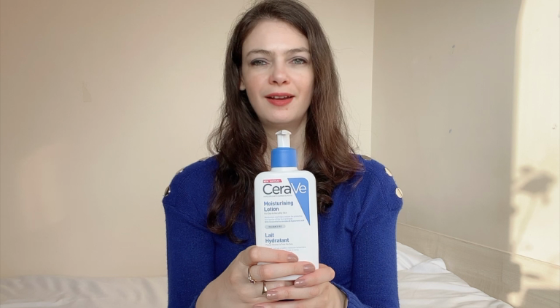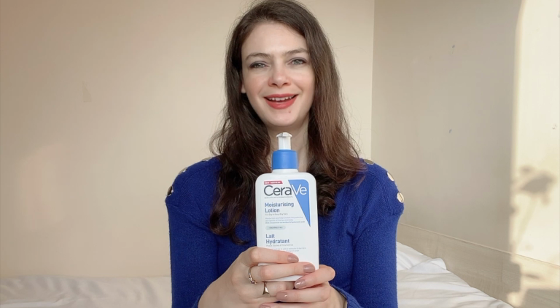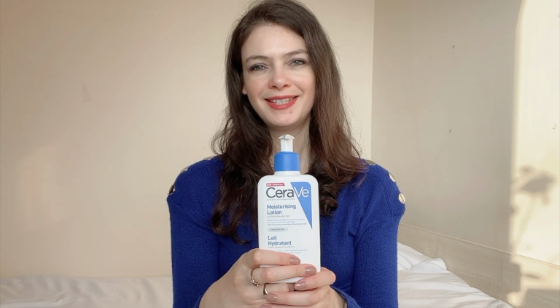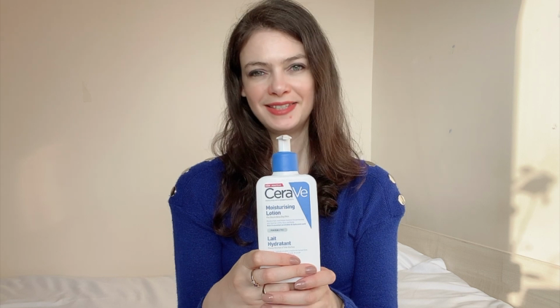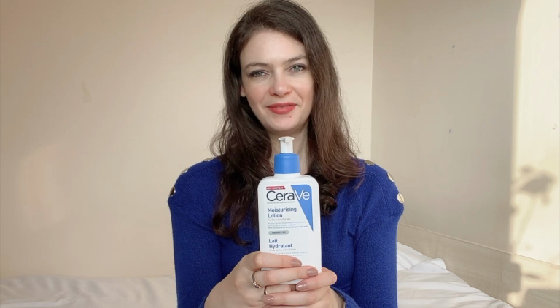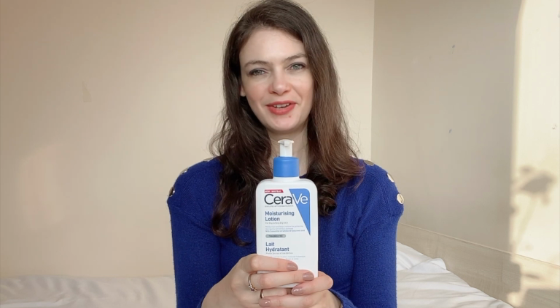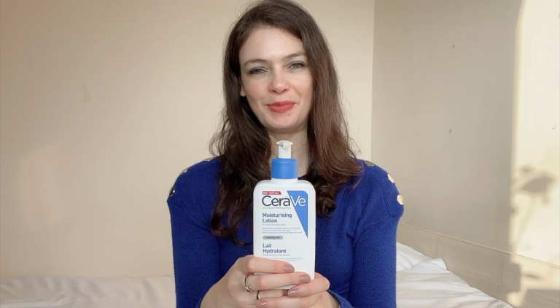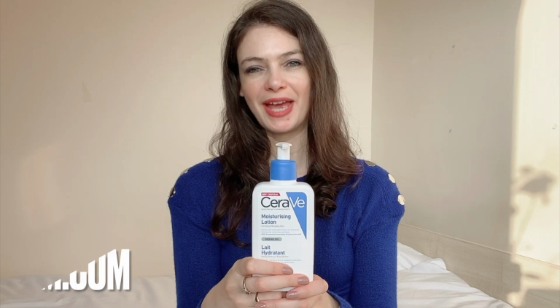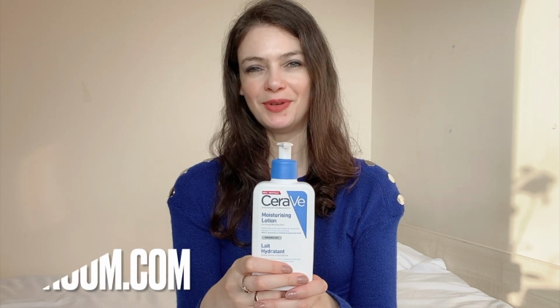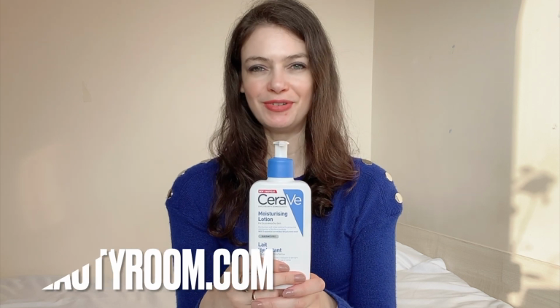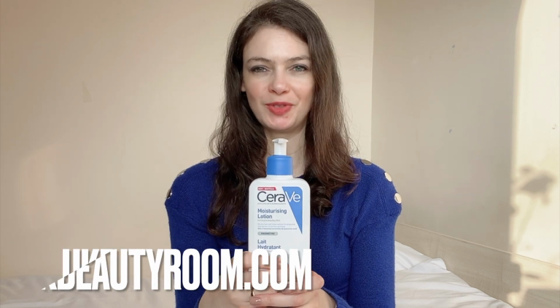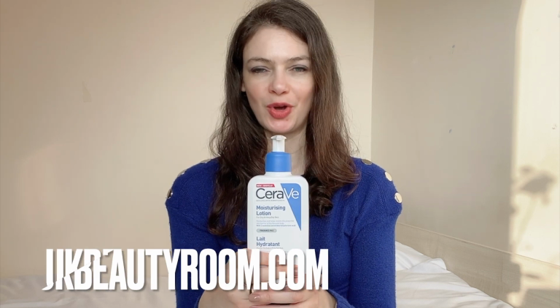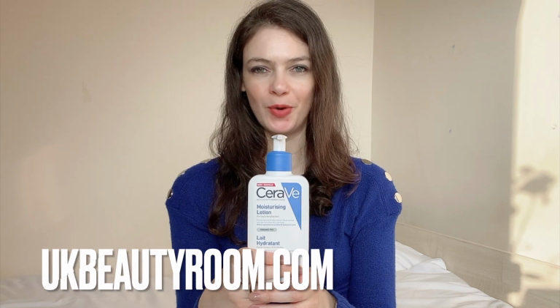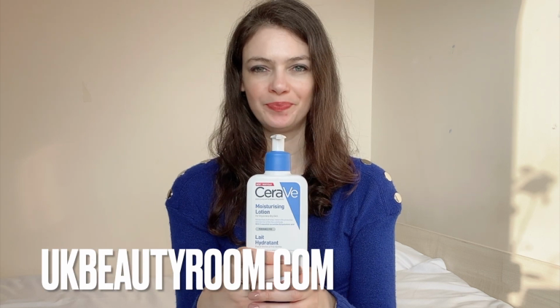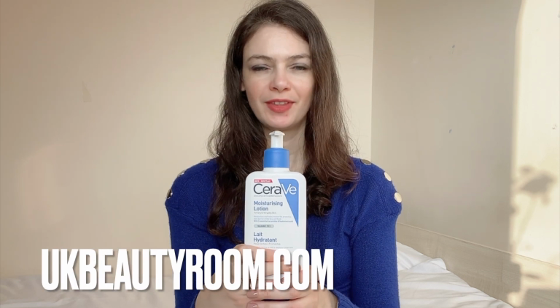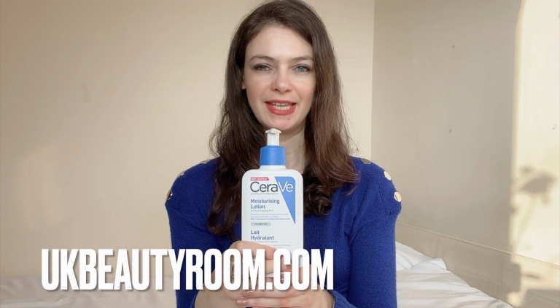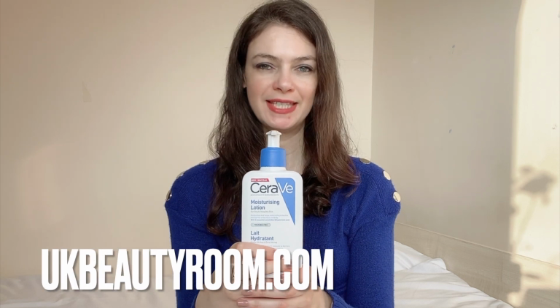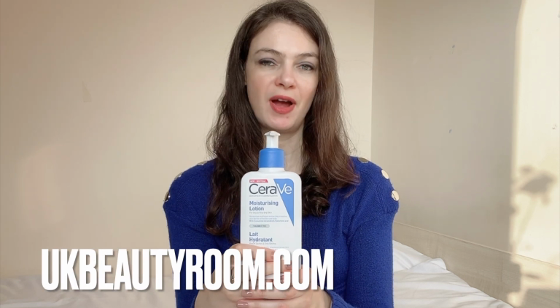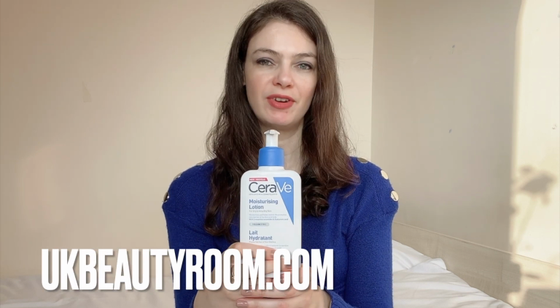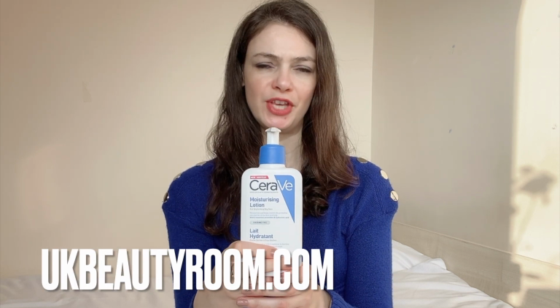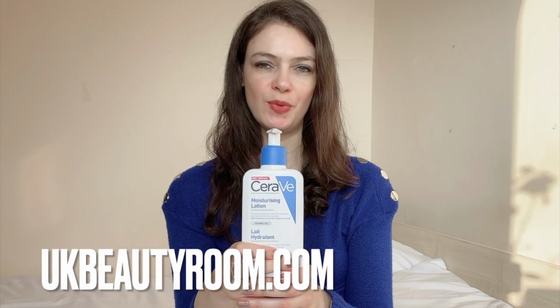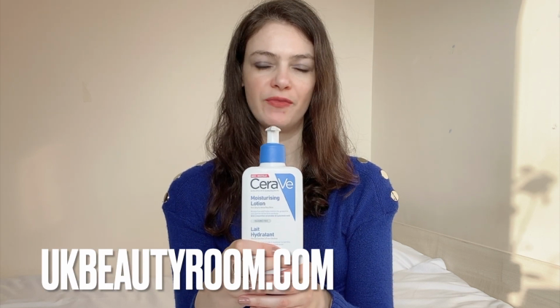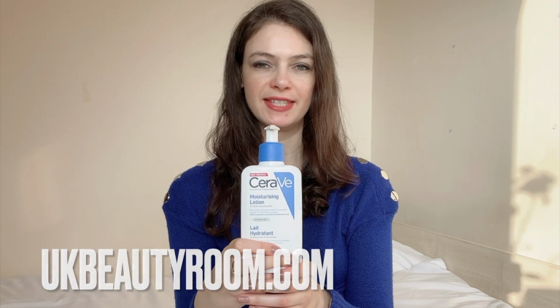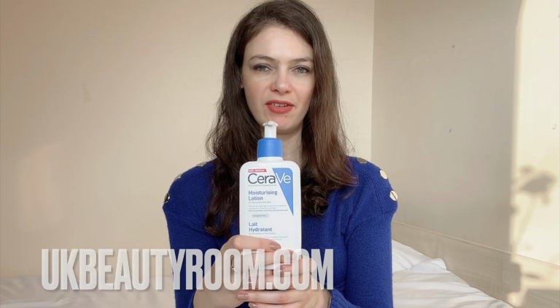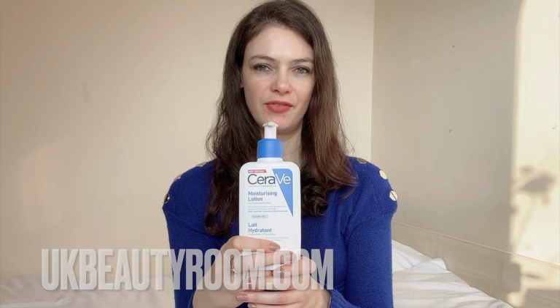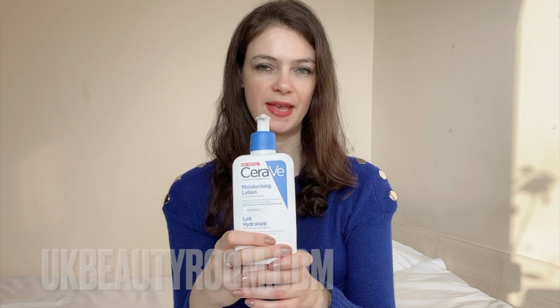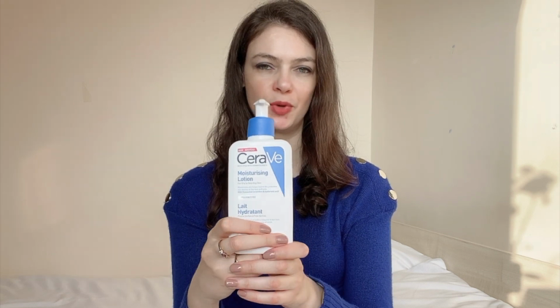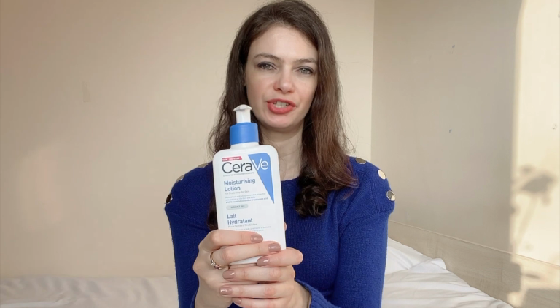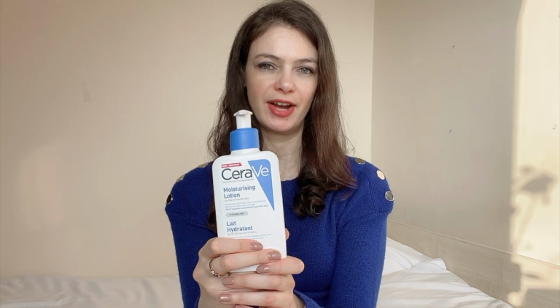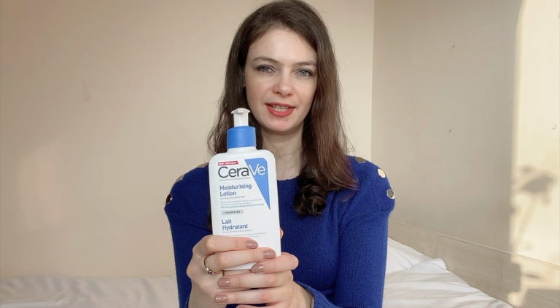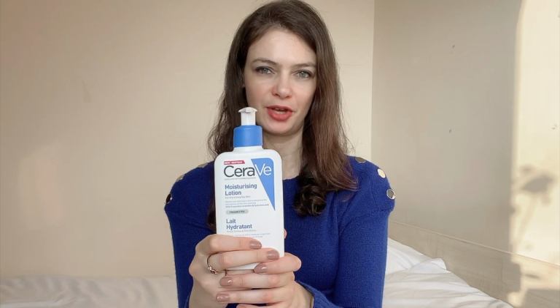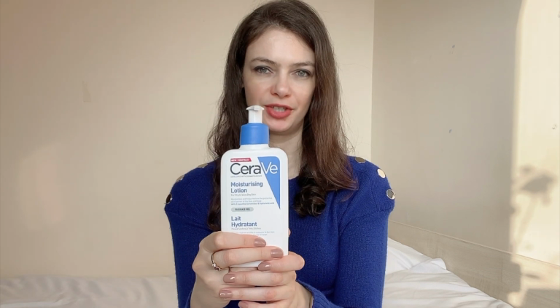Hi, this is Olivia from ukbeautyroom.com. This is my review of the CeraVe Moisturising Lotion.